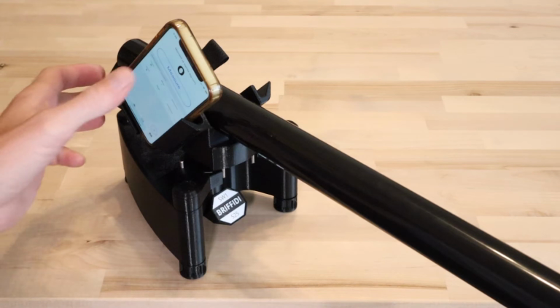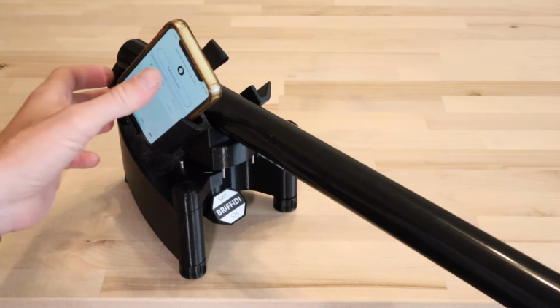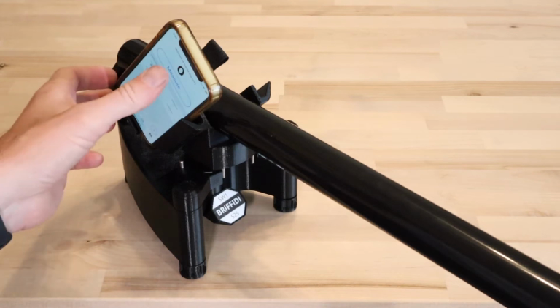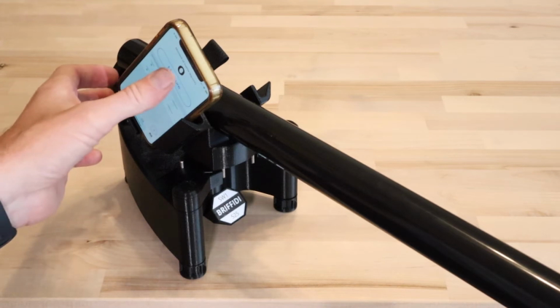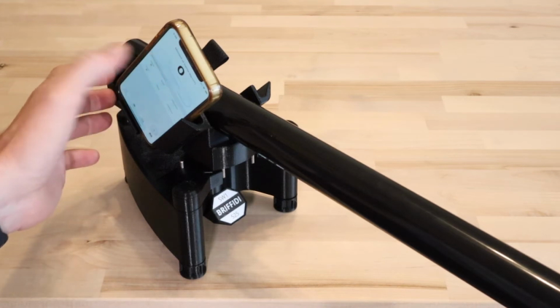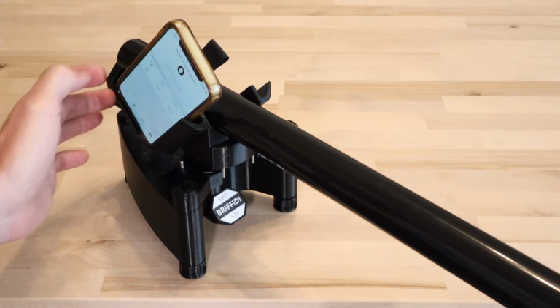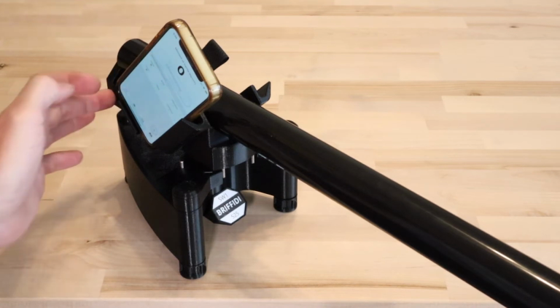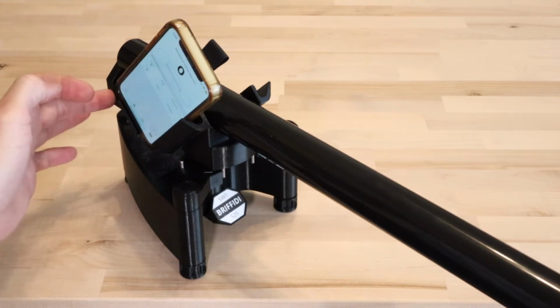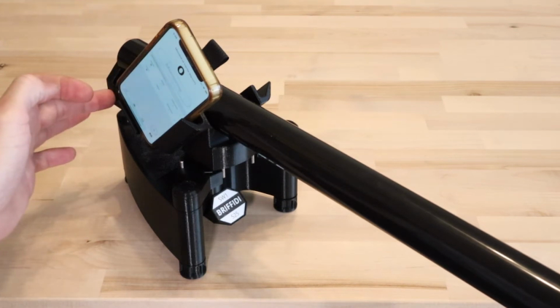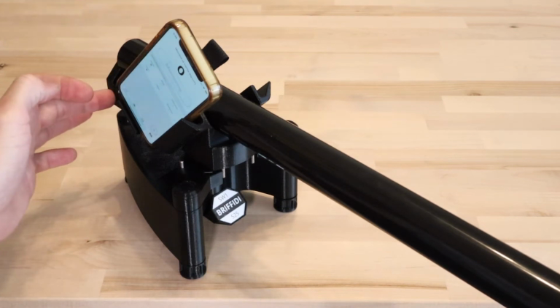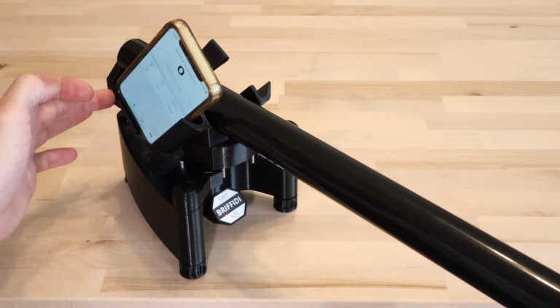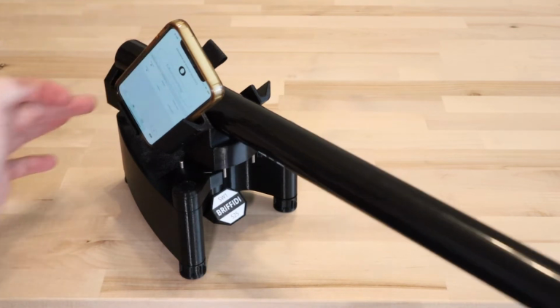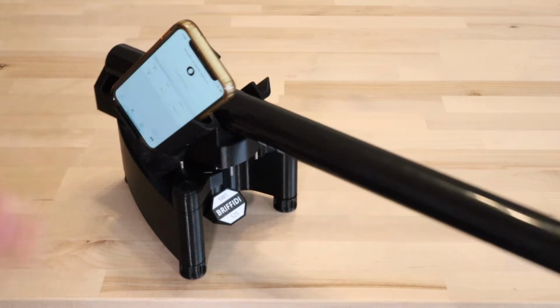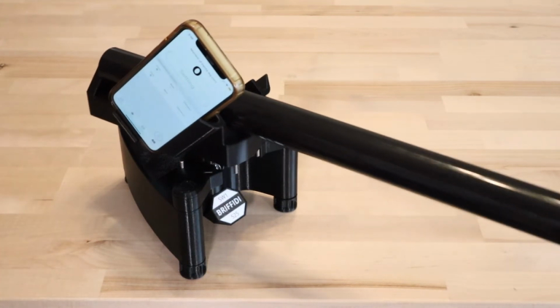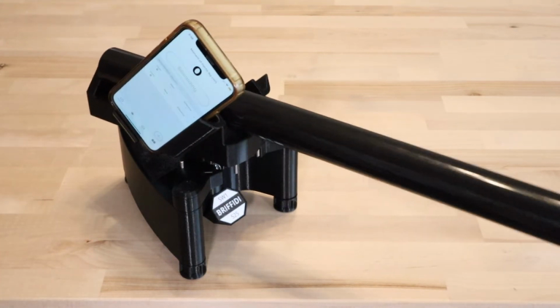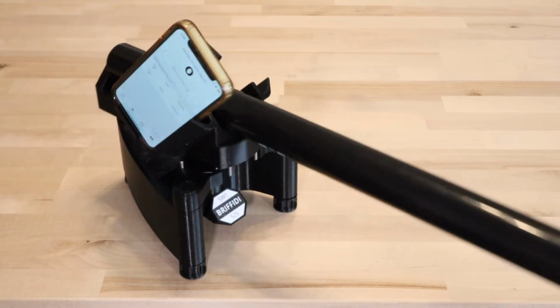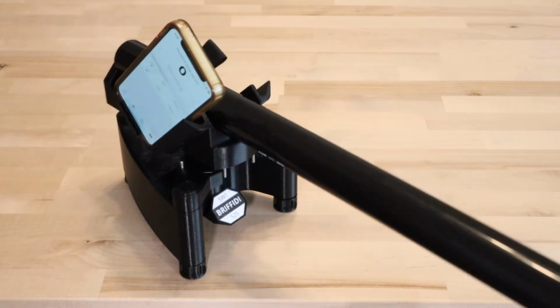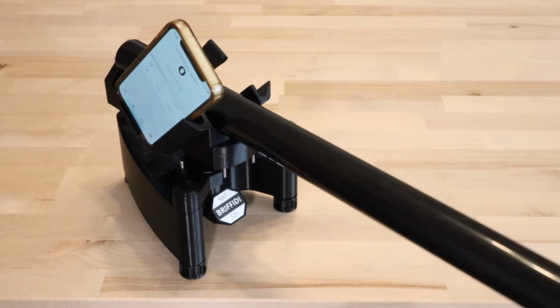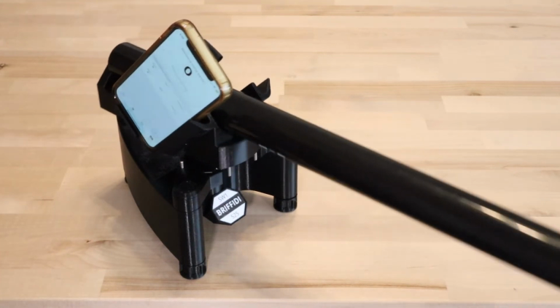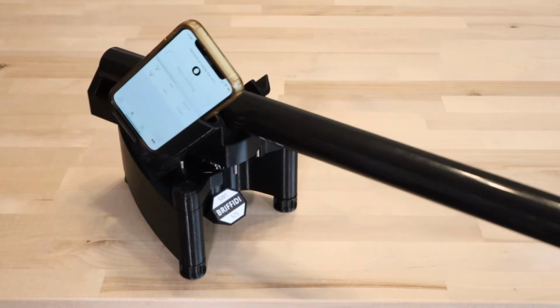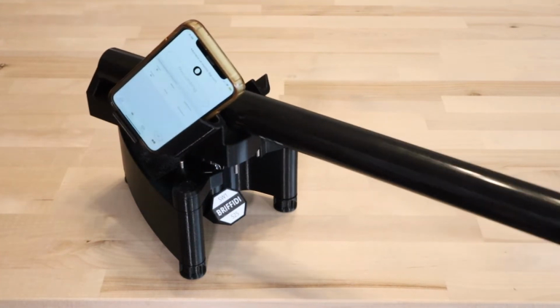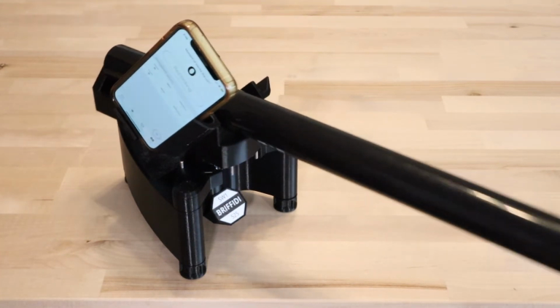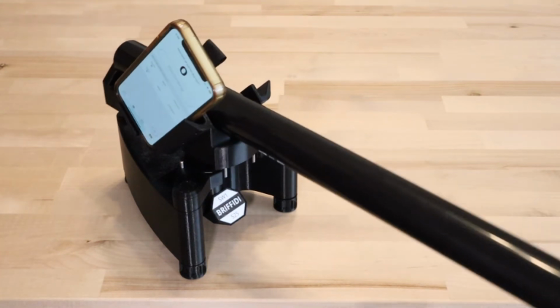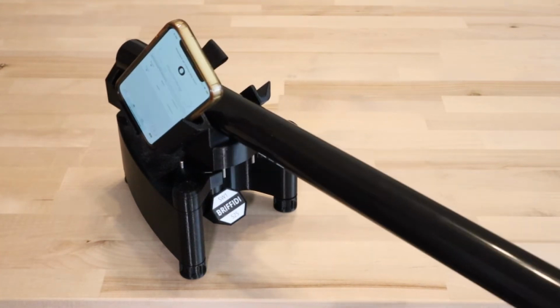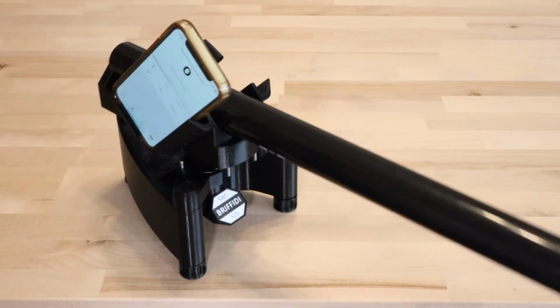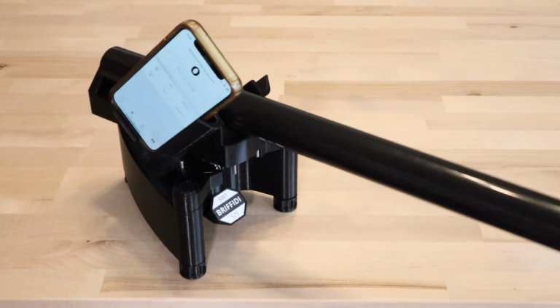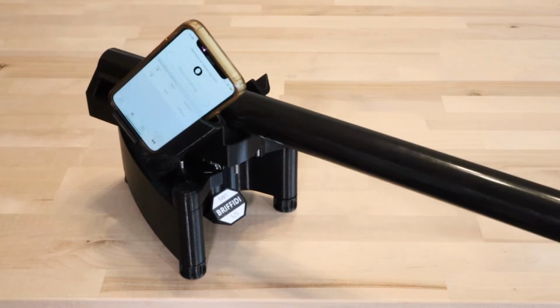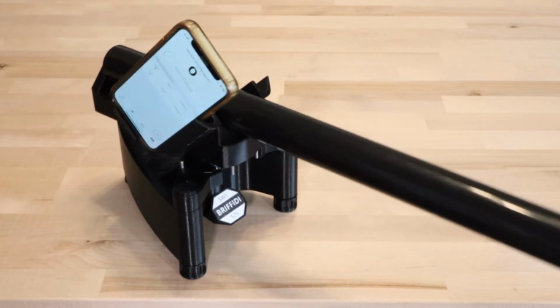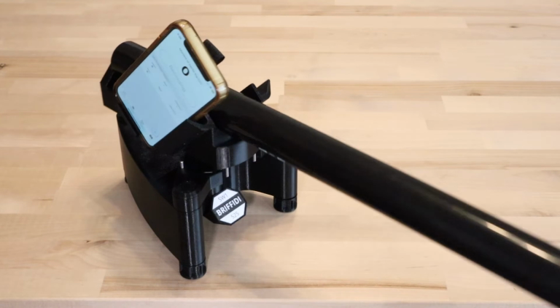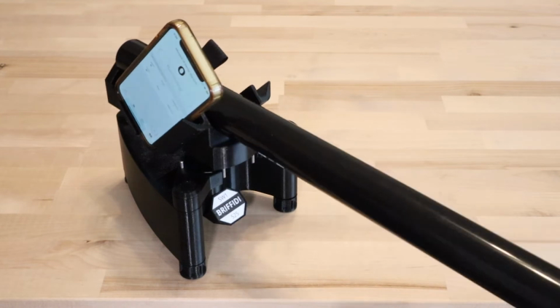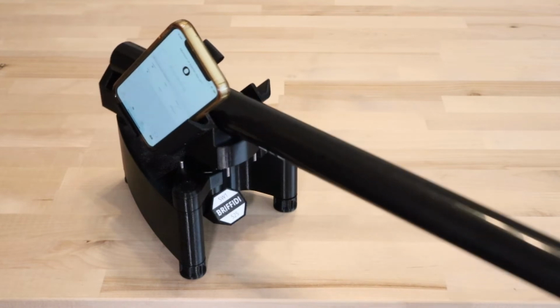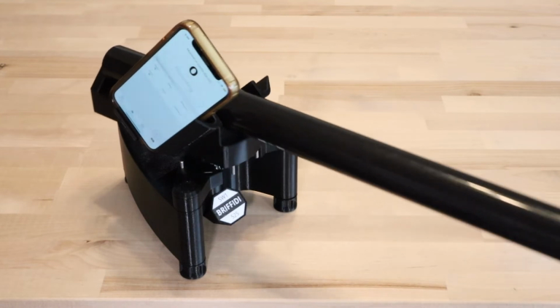Tap the Measure button and release it. After the measurement result appears, stop the calibration rod.